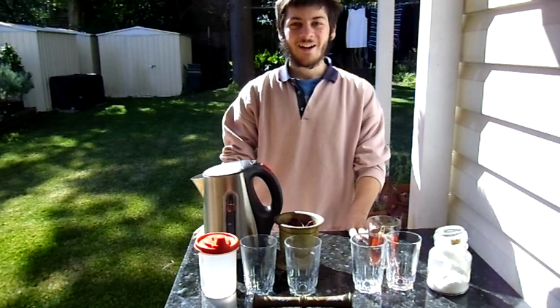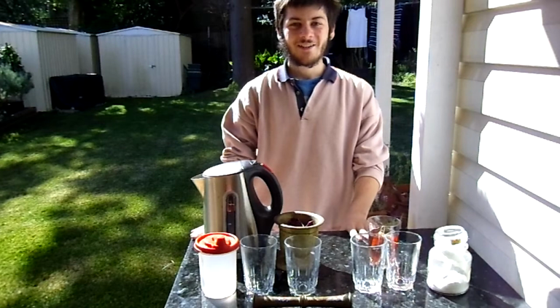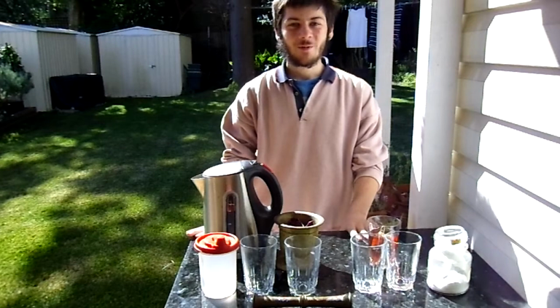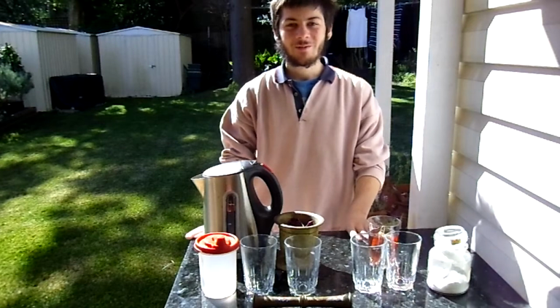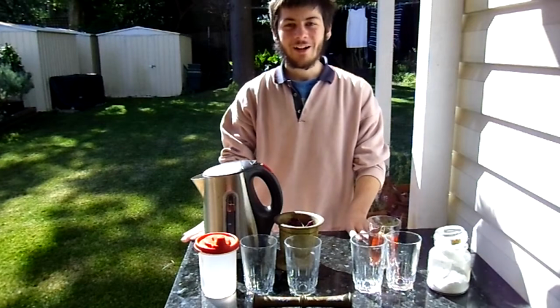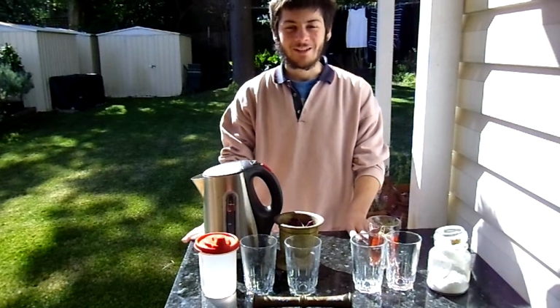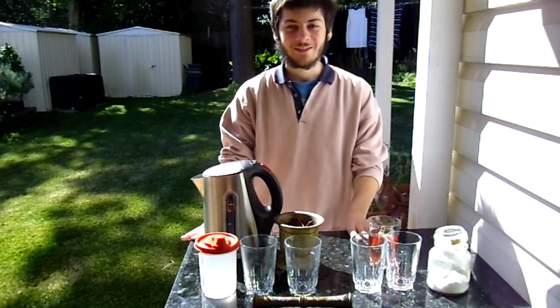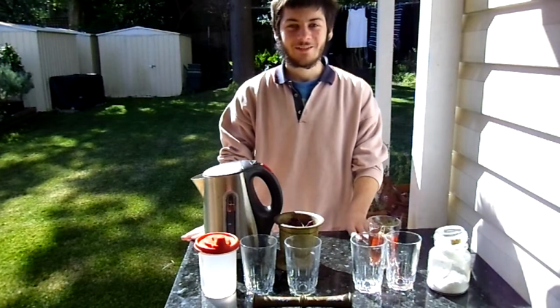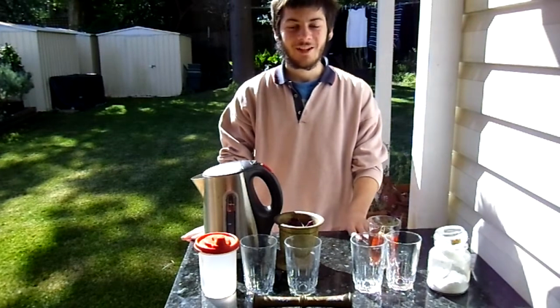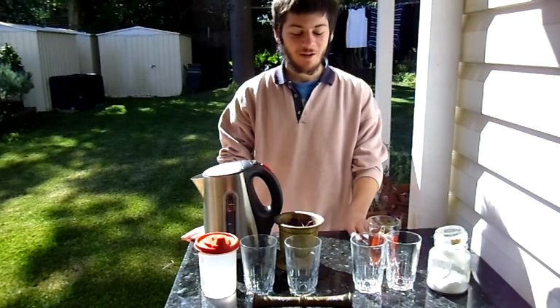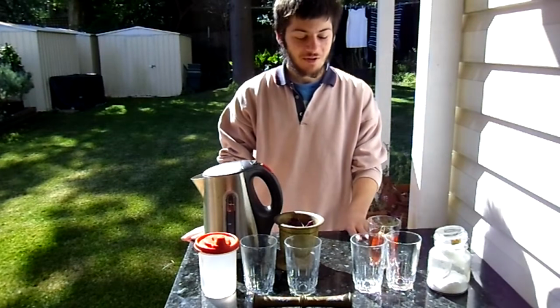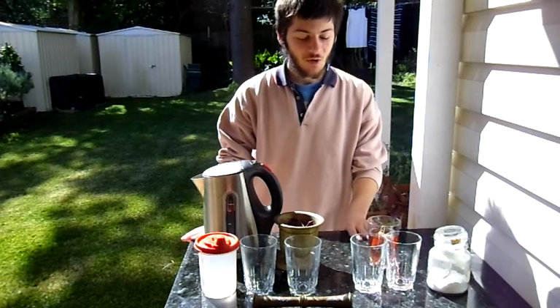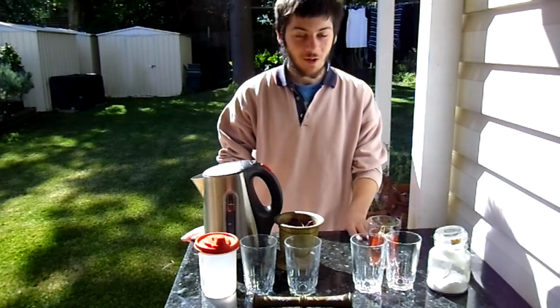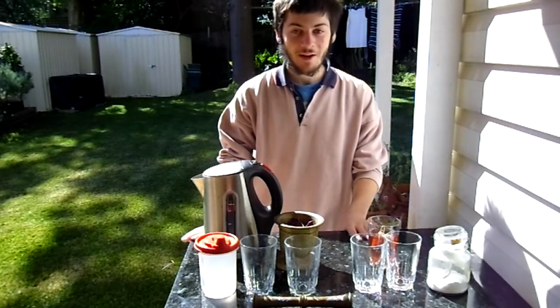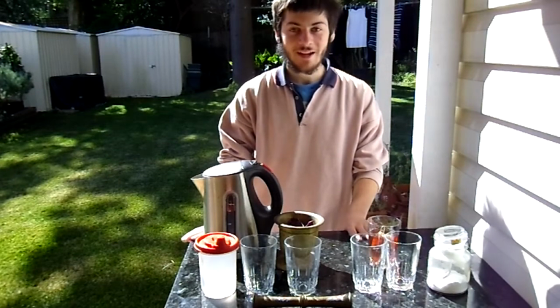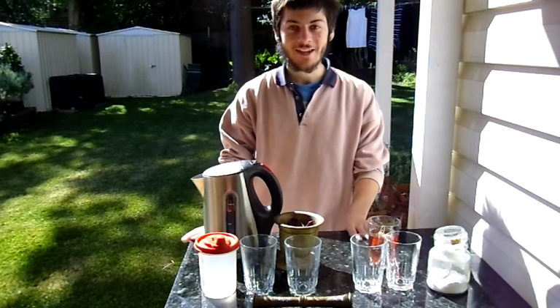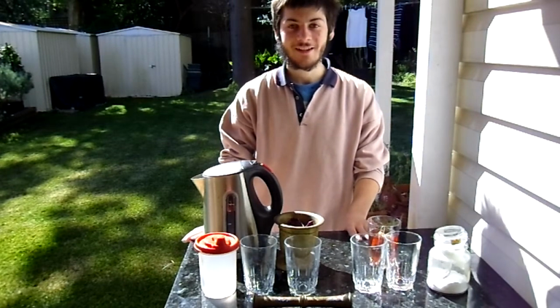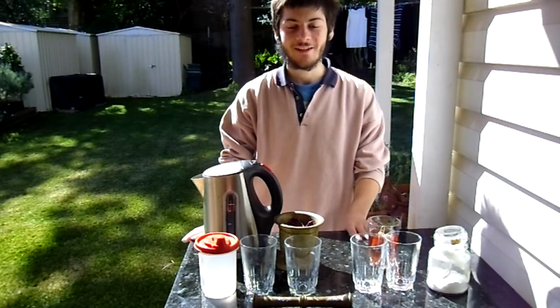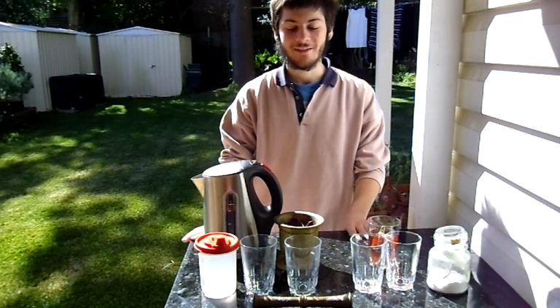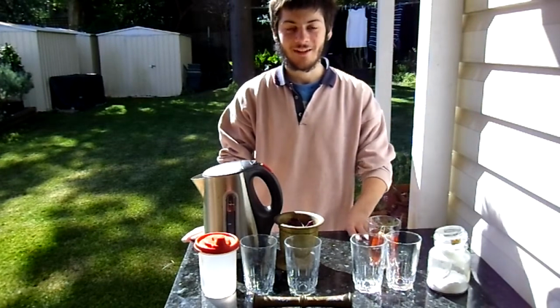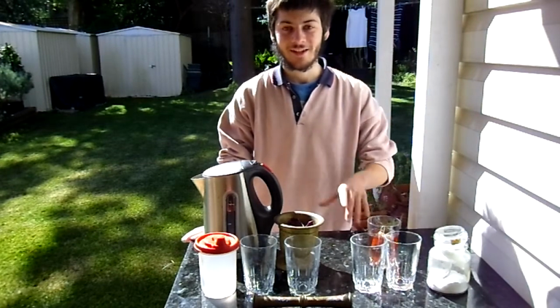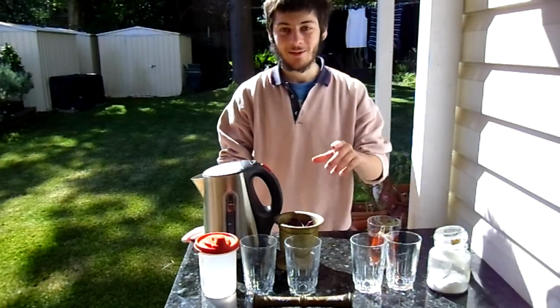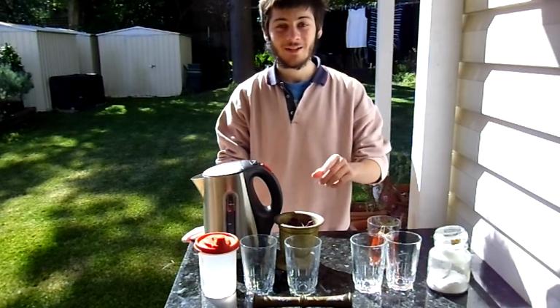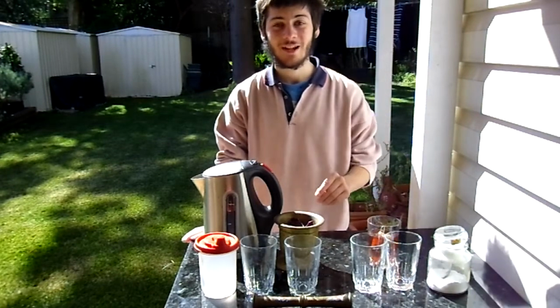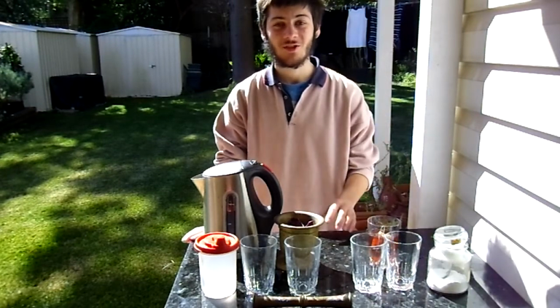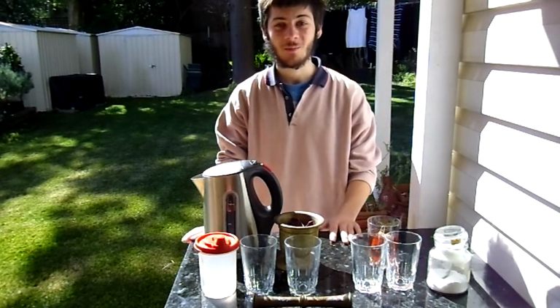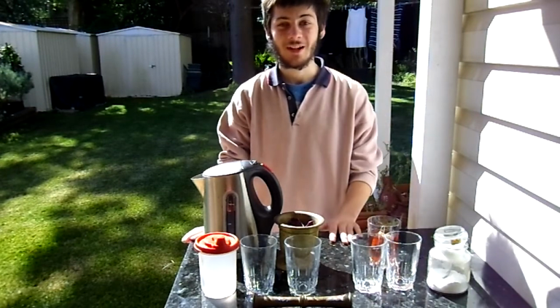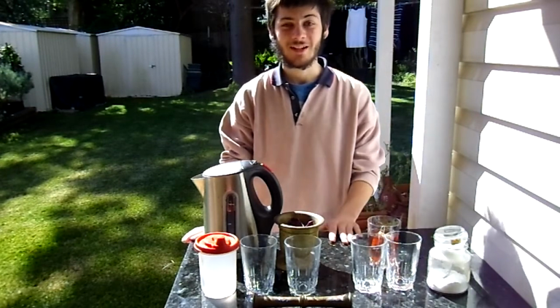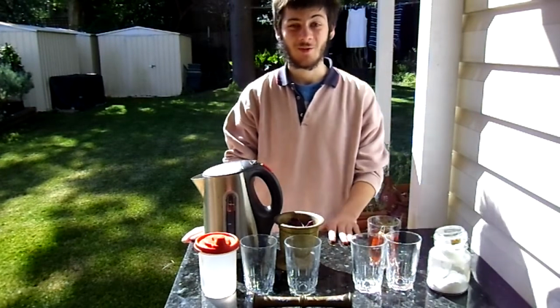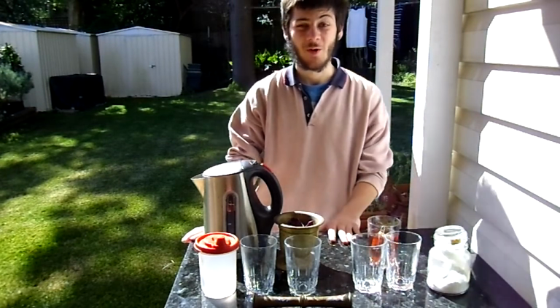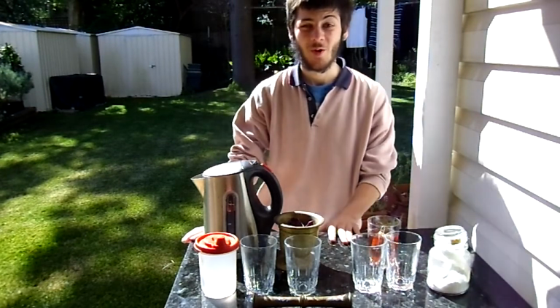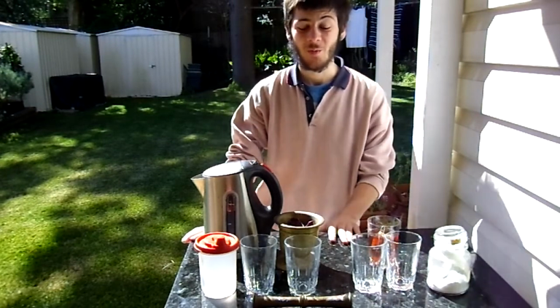Hey guys, welcome back. Today we're going to be talking about indicators, and some of the indicators you can make in your own home.